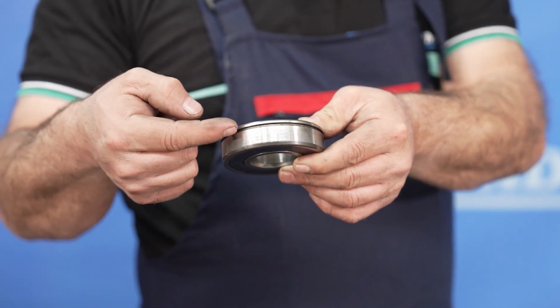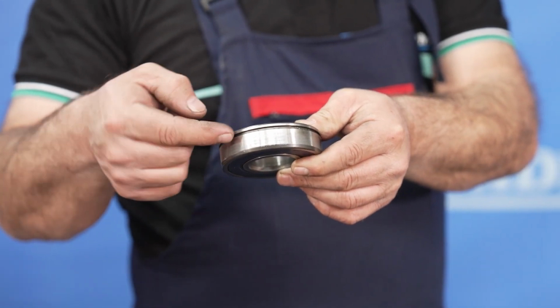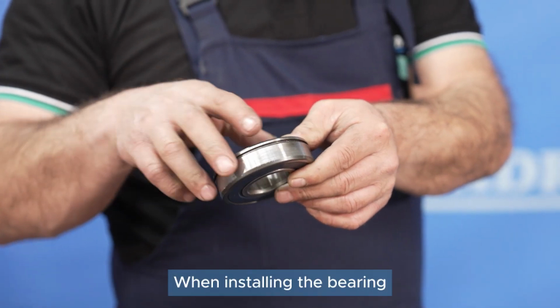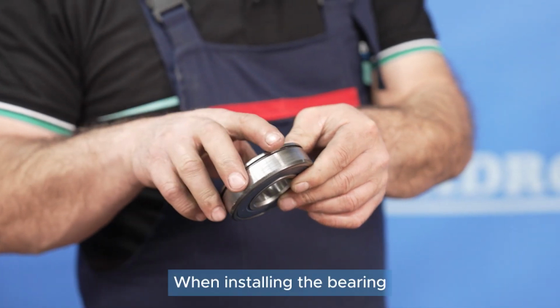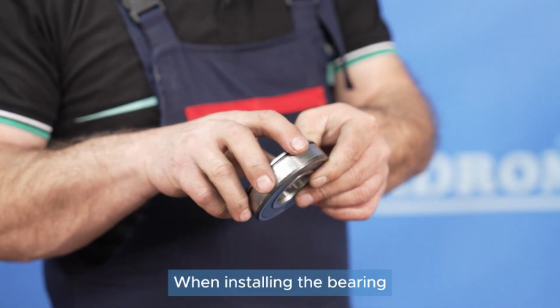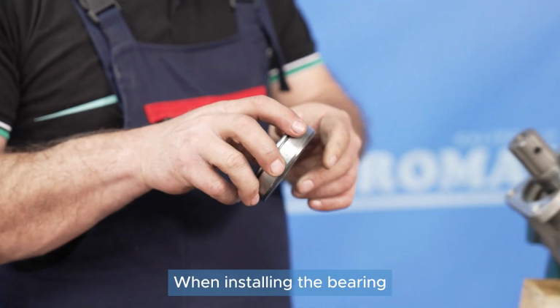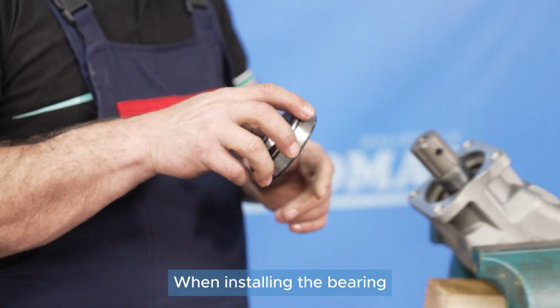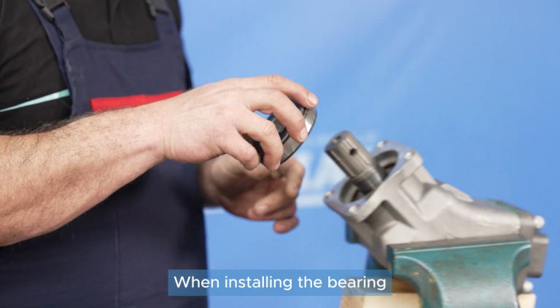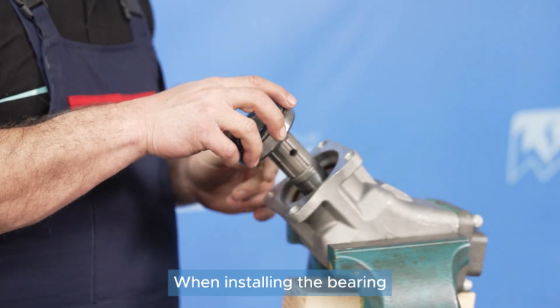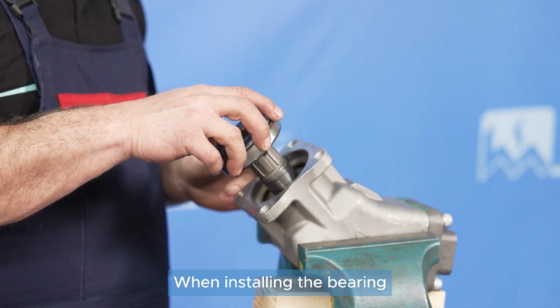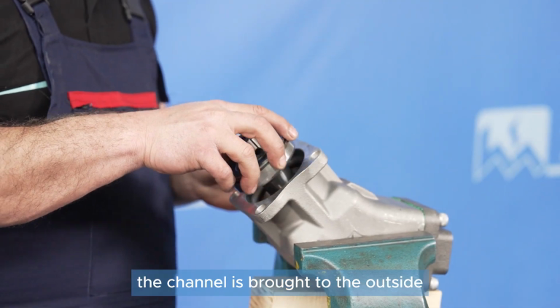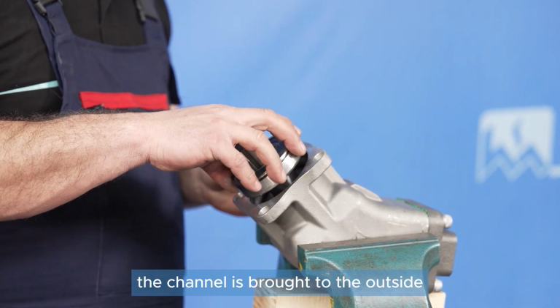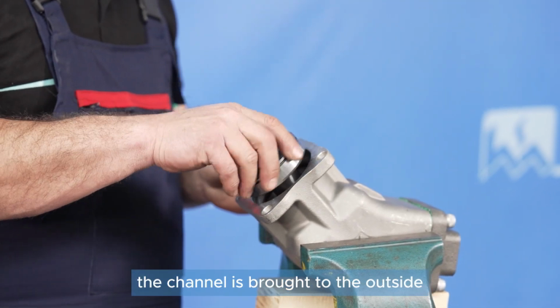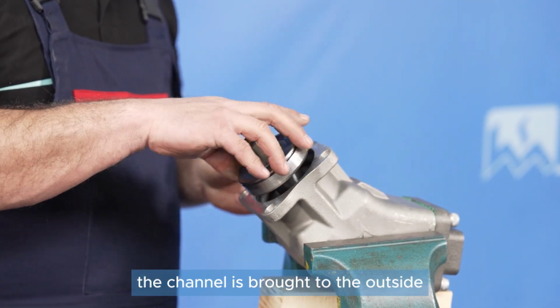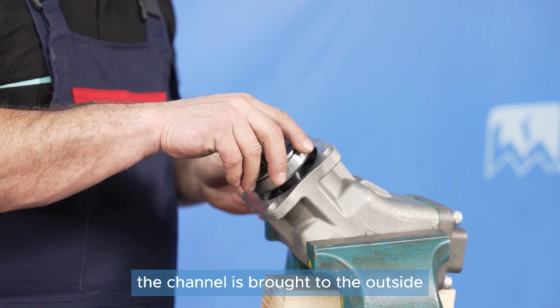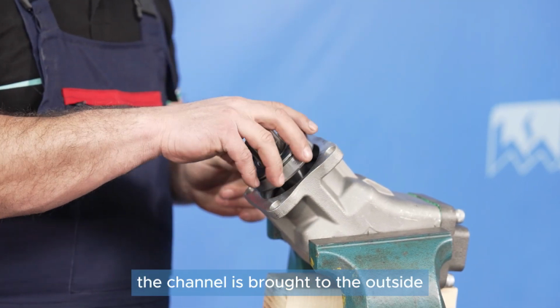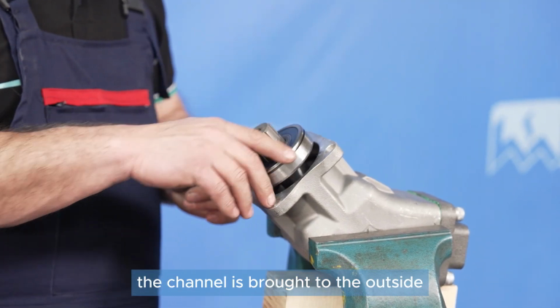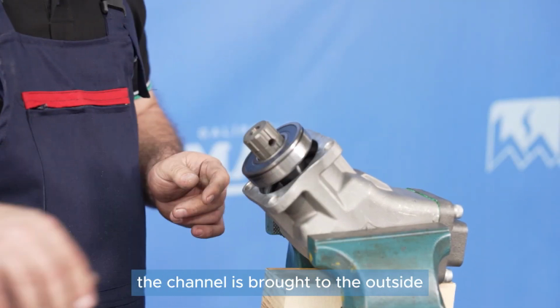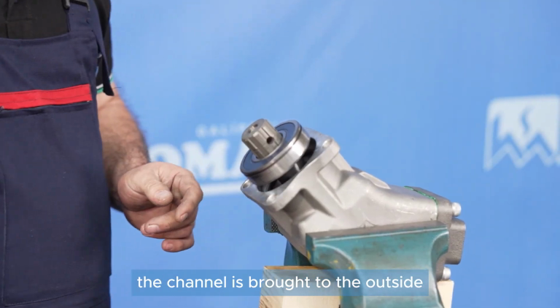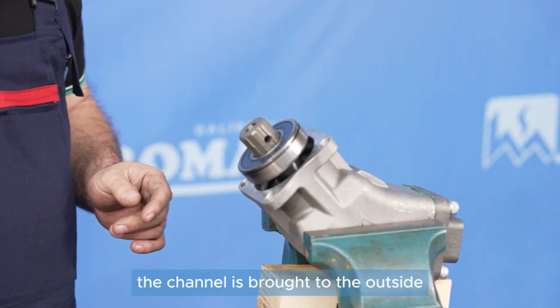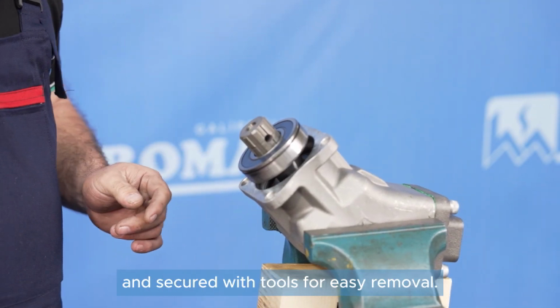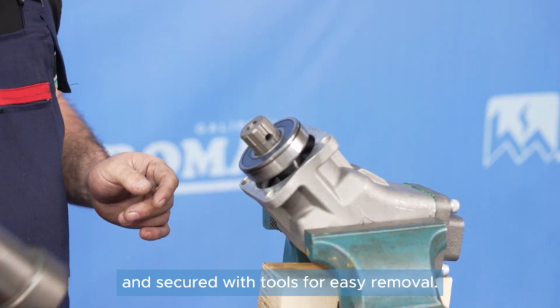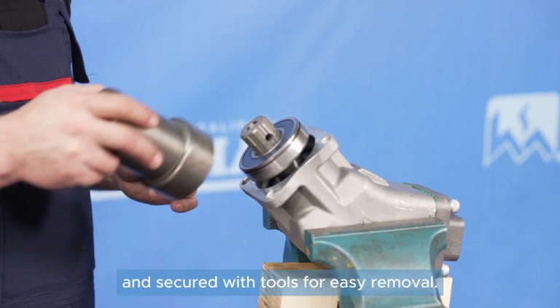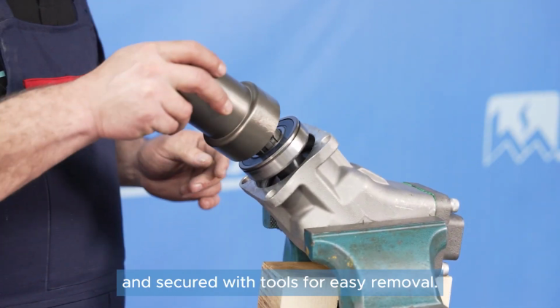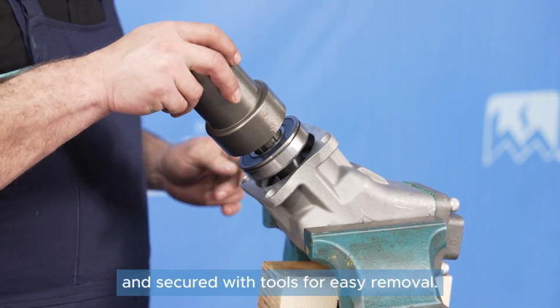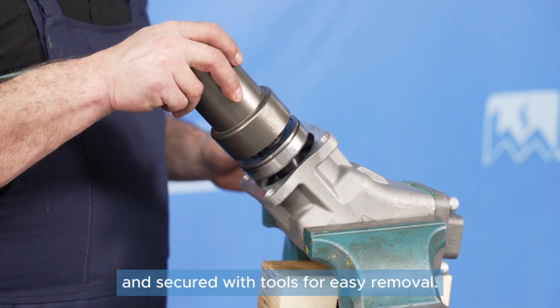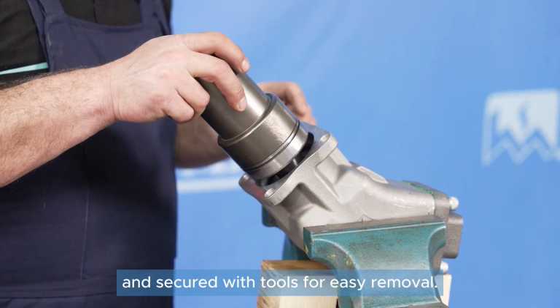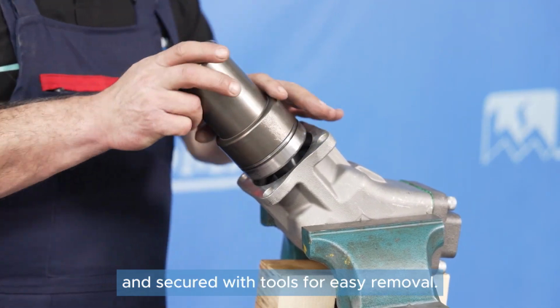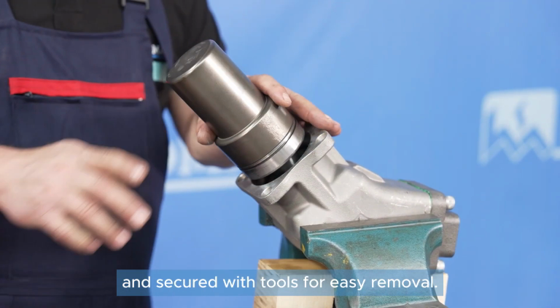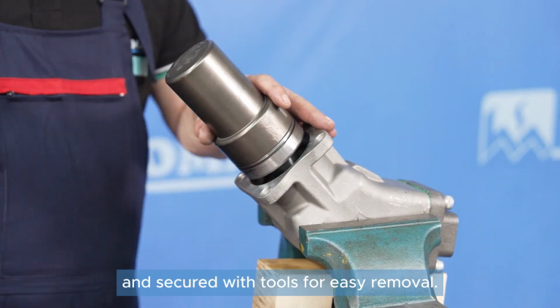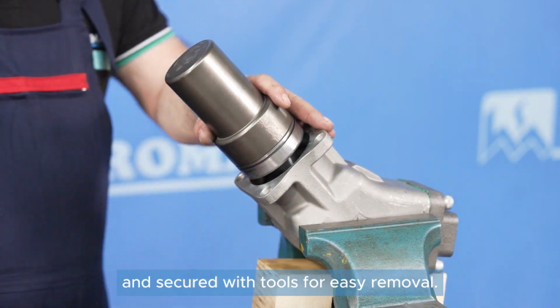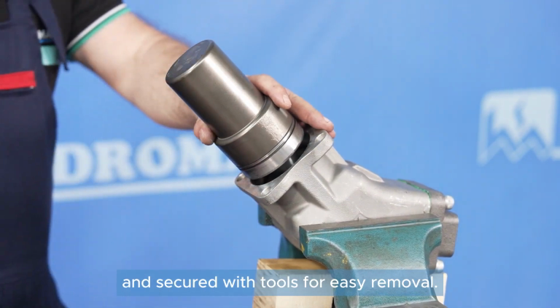When installing the bearing, the channel is brought to the outside and secured with tools for easy removal.